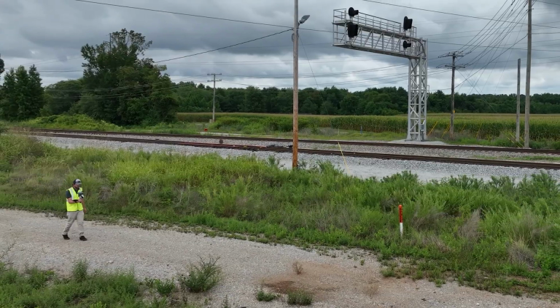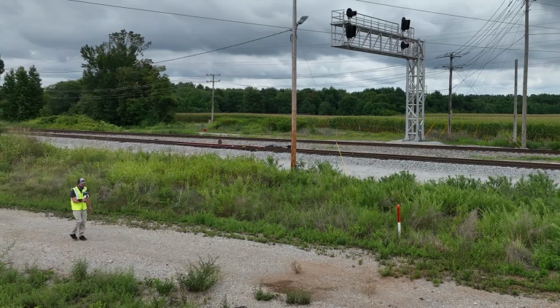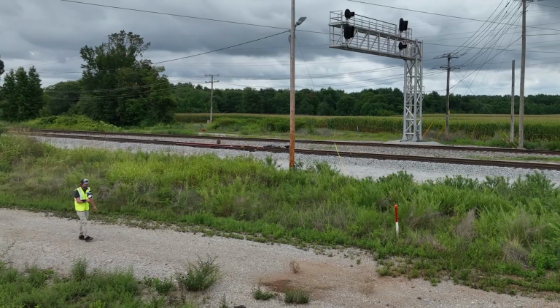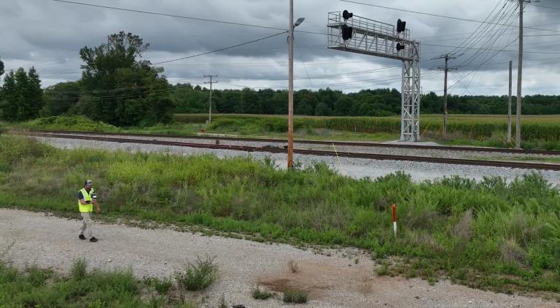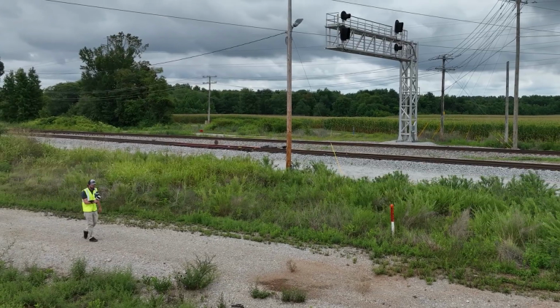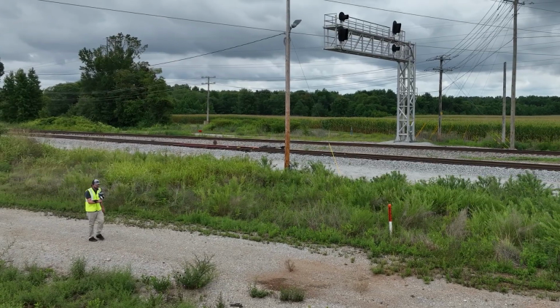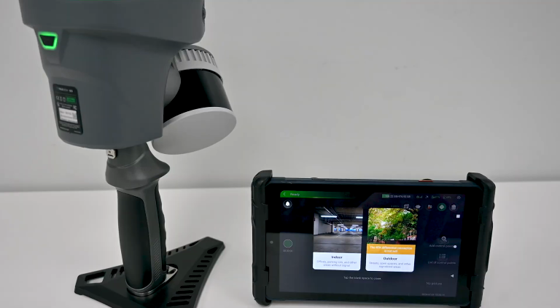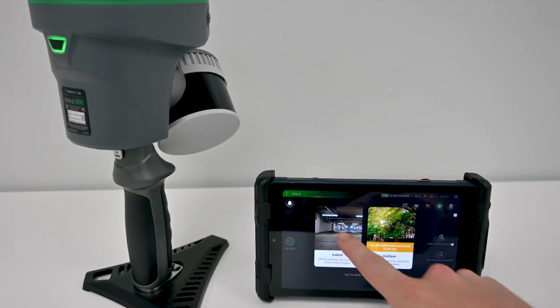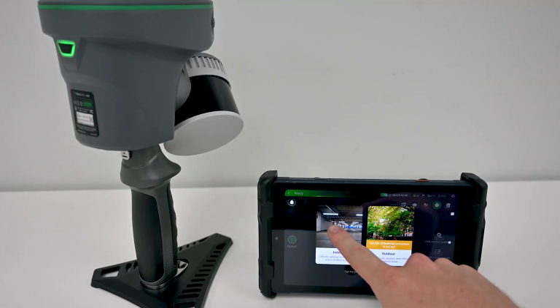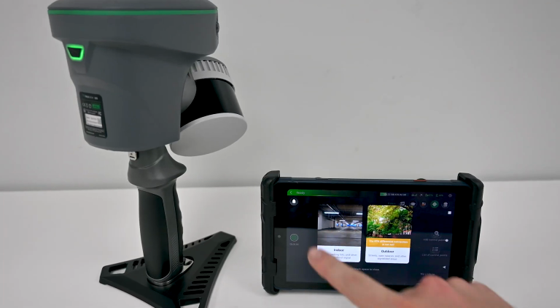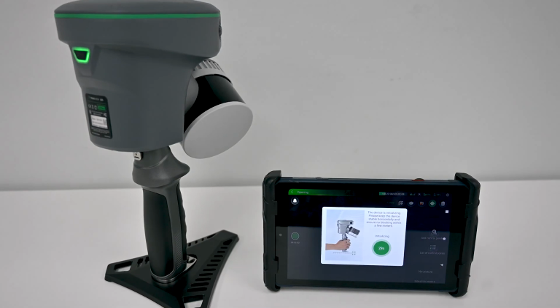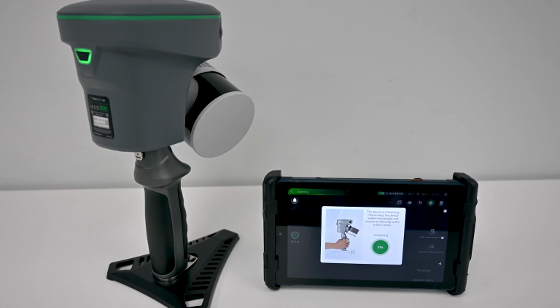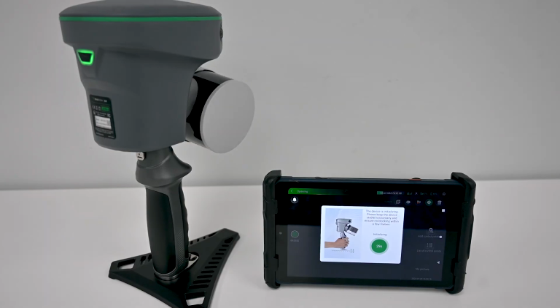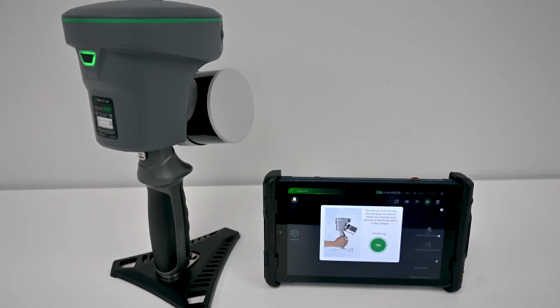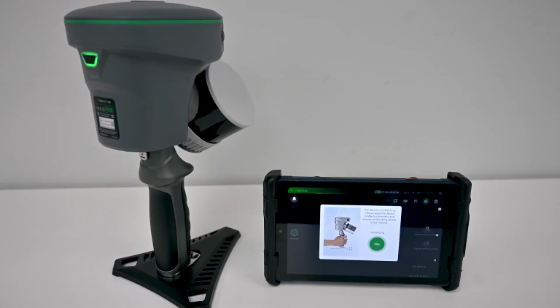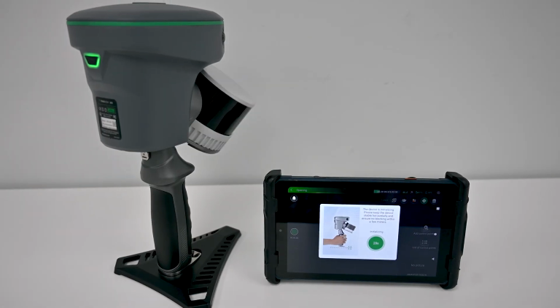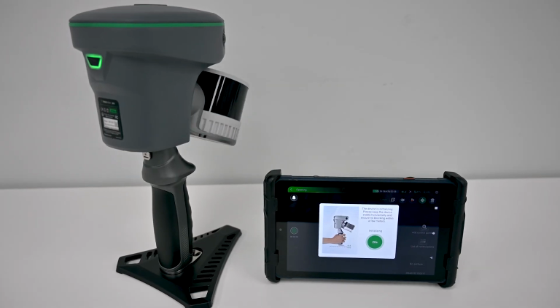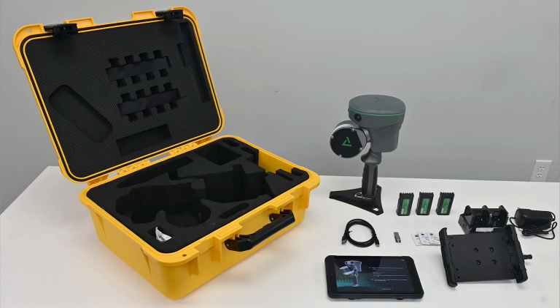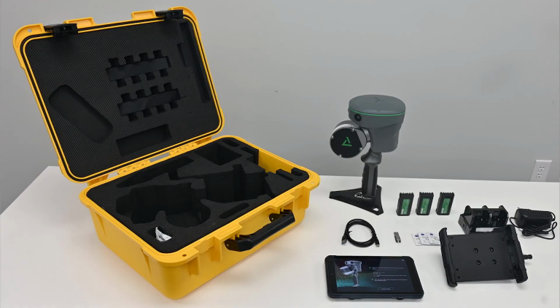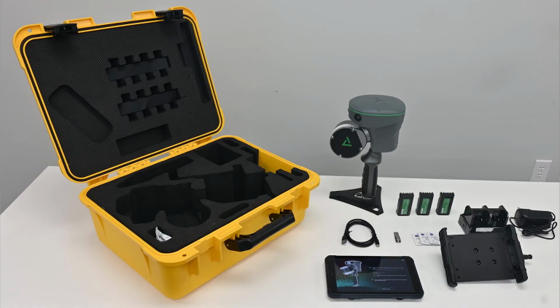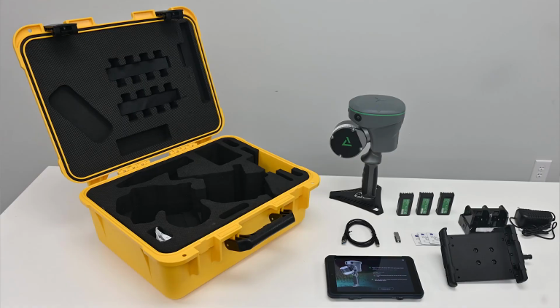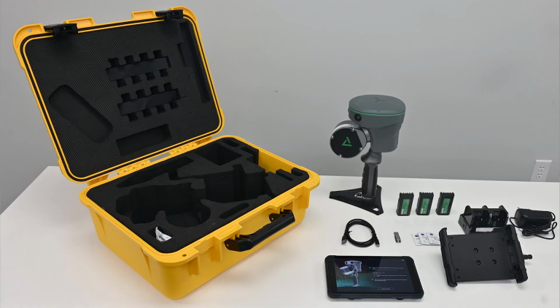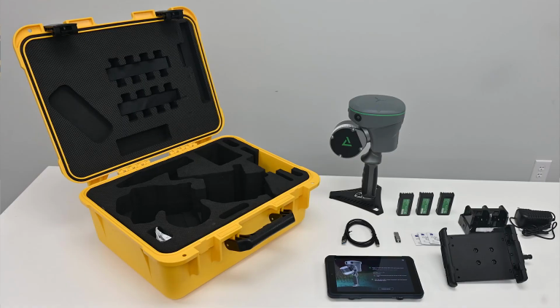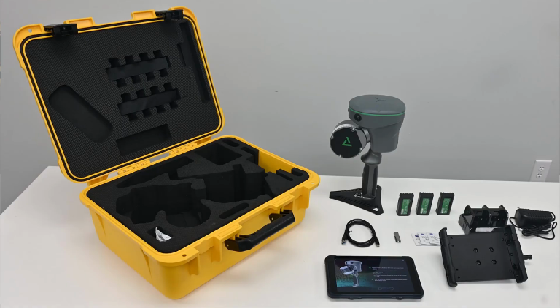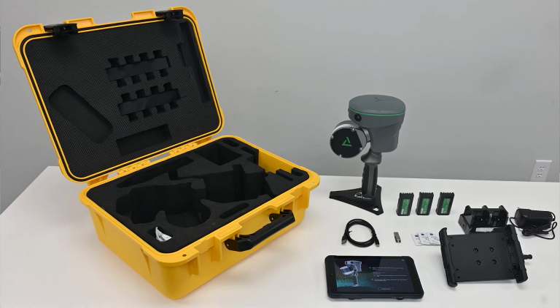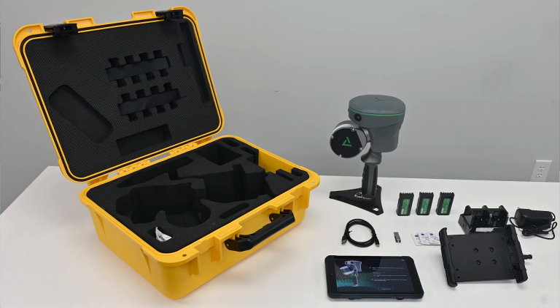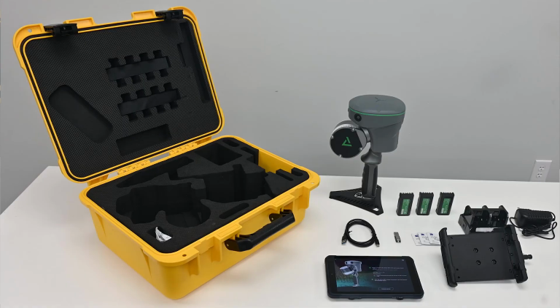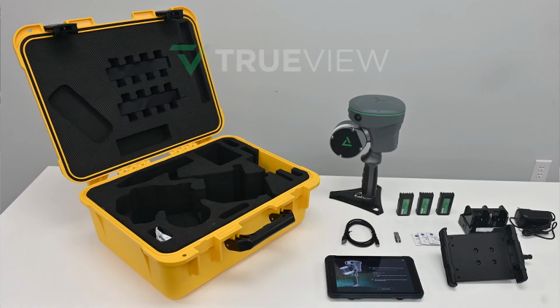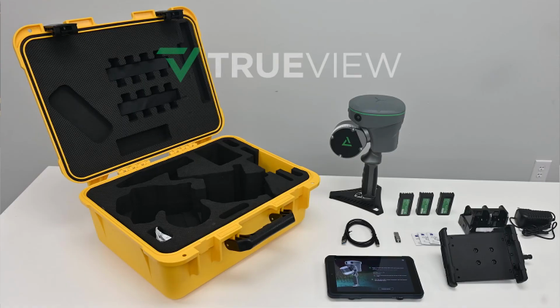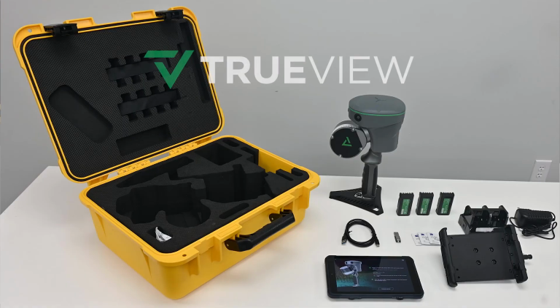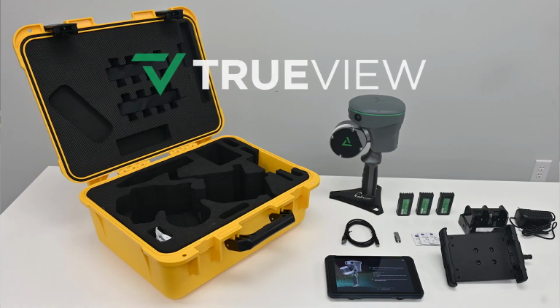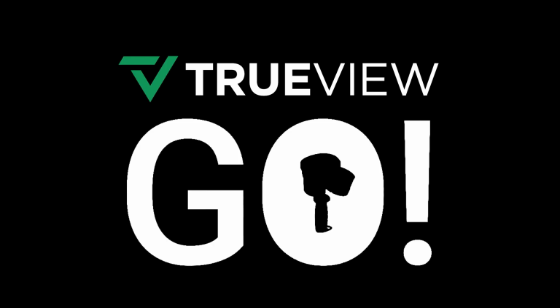The TruVue Go from GeoQ — your next step in surveying technology. Ready, set, go.